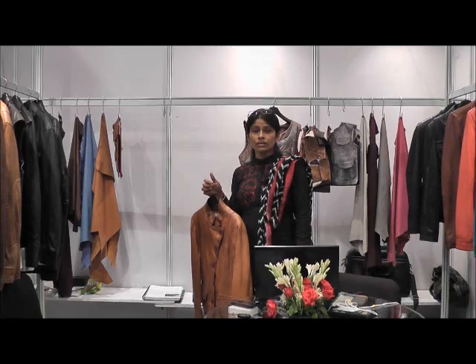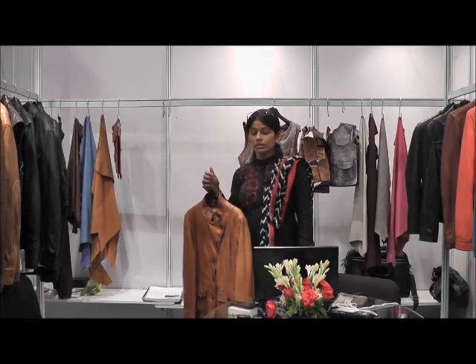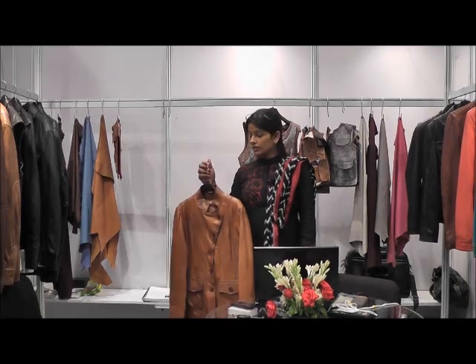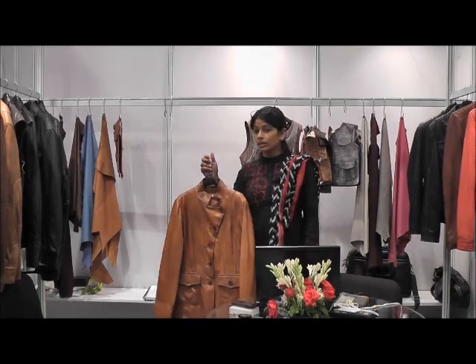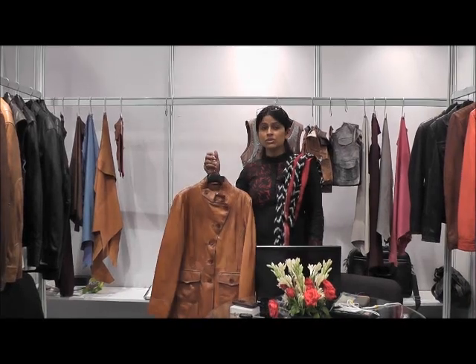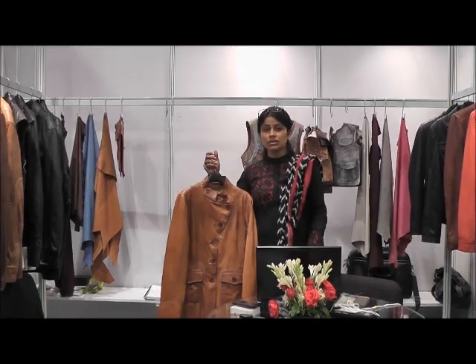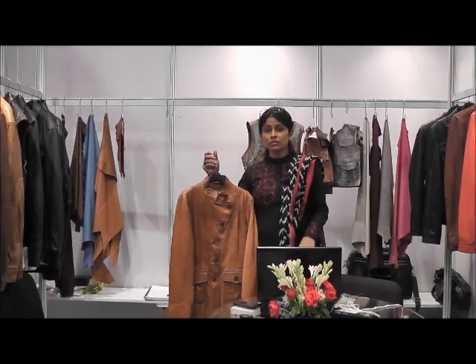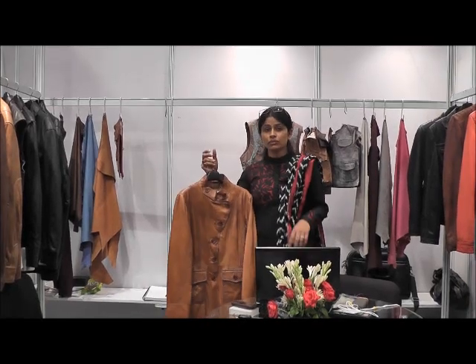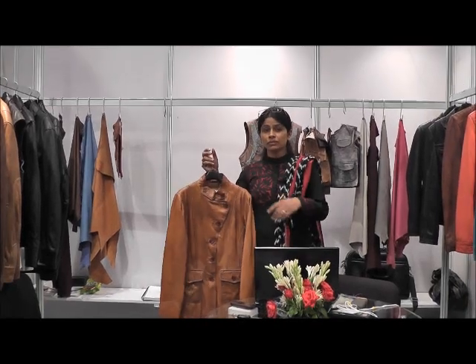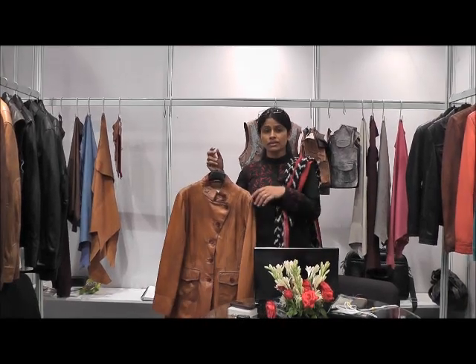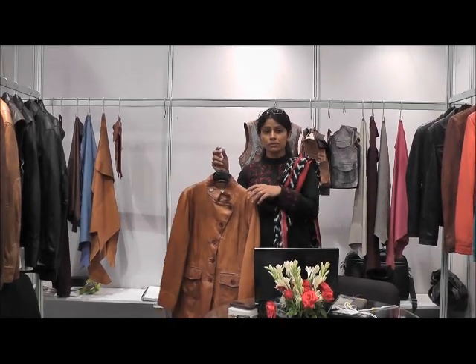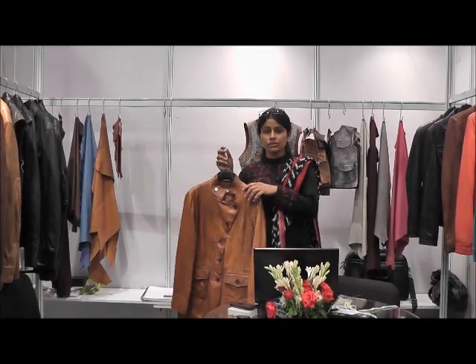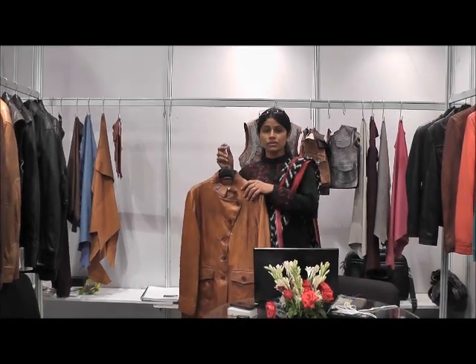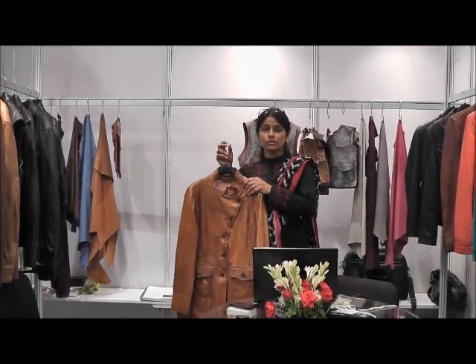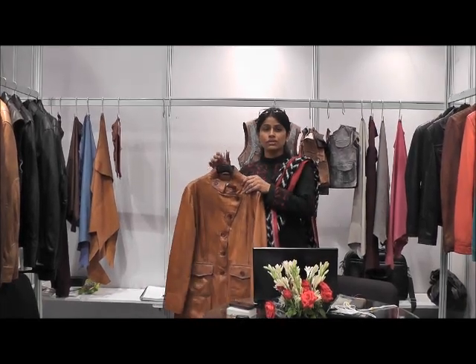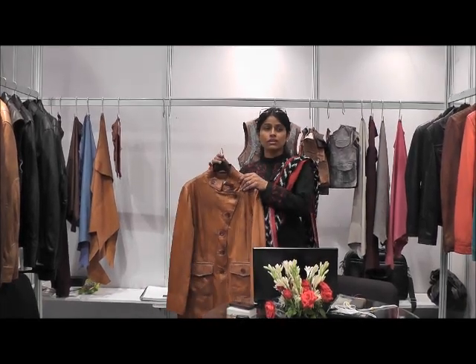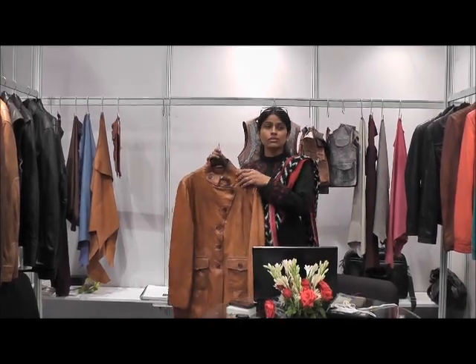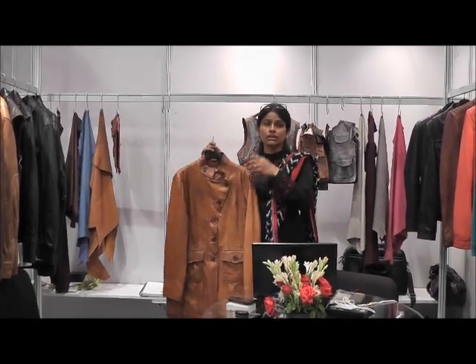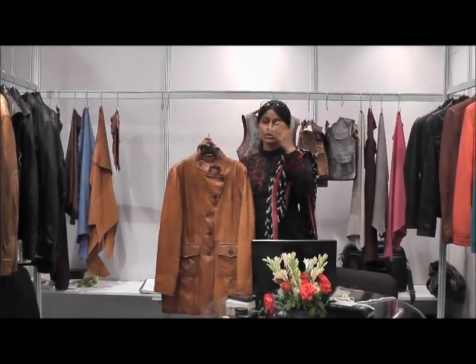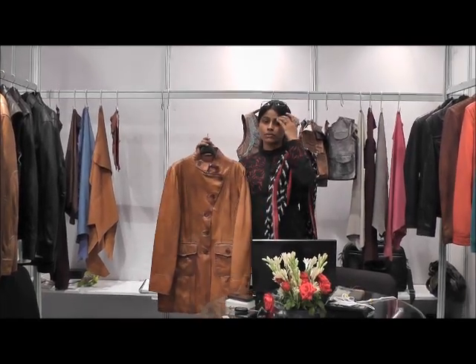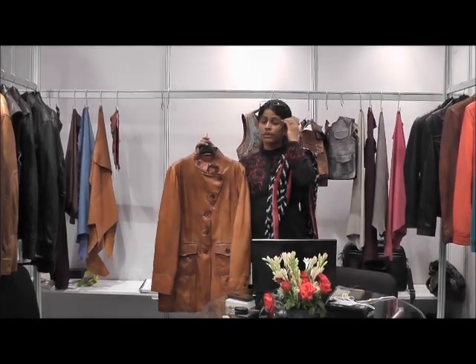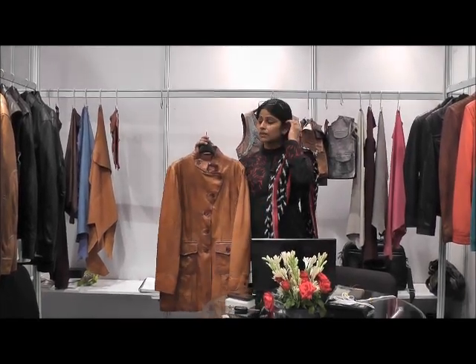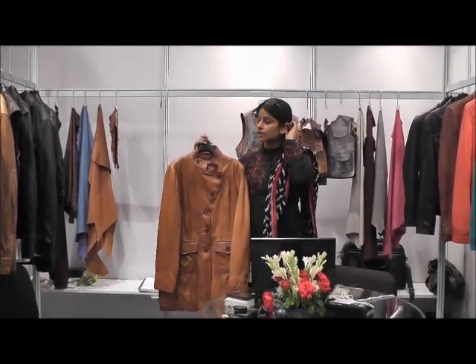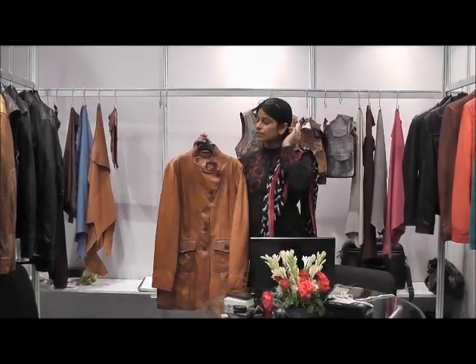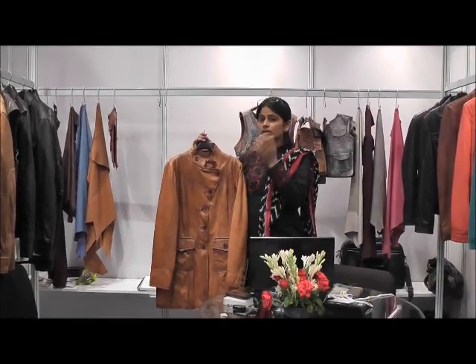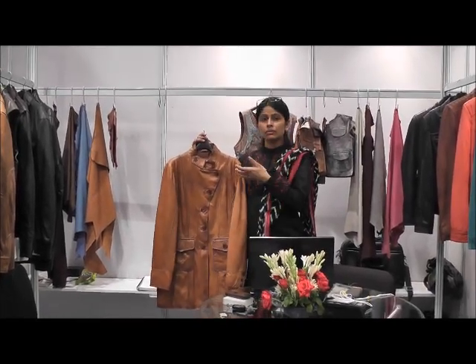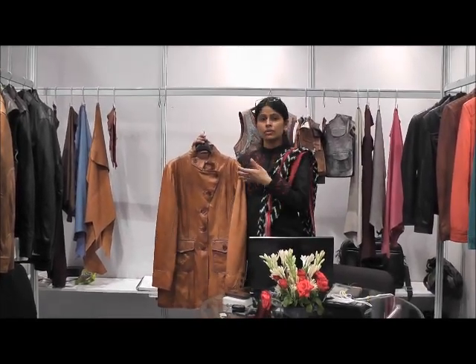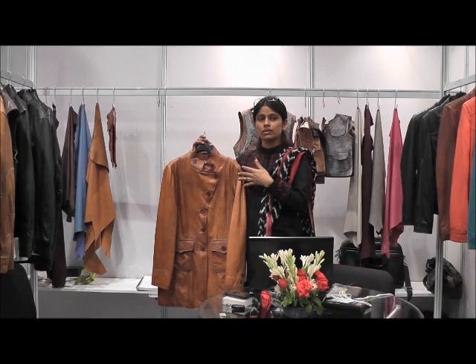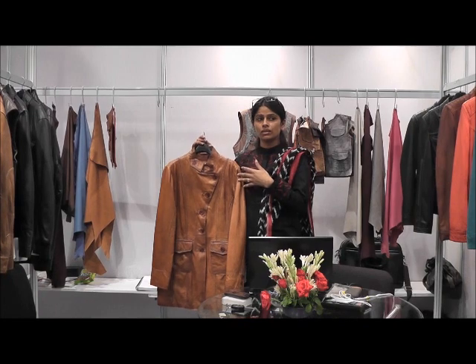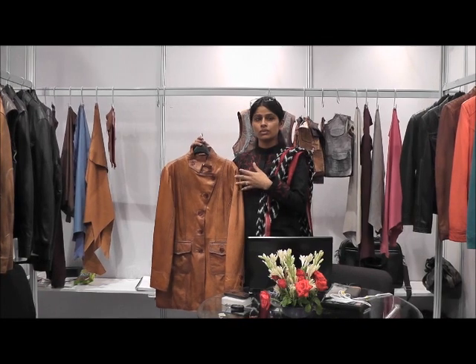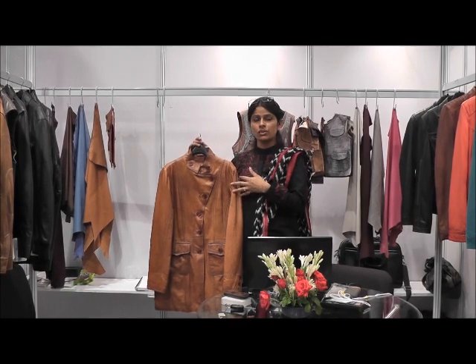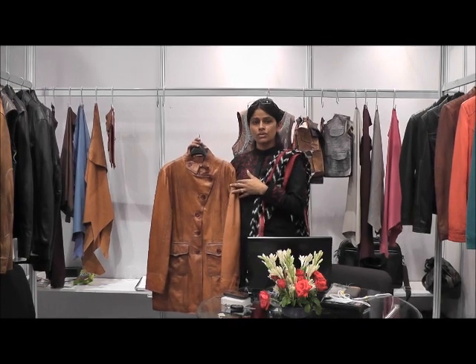Hi, I'm Shiba from Acexports. This is our new collection. We have done this for the summer 2012.